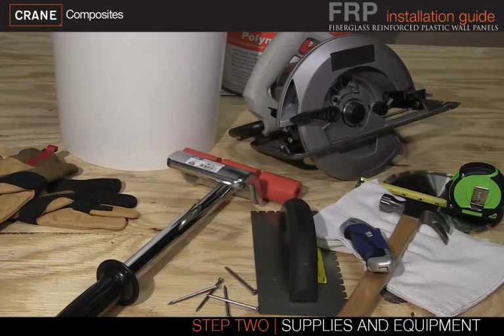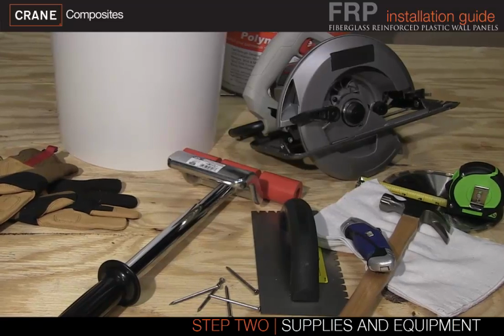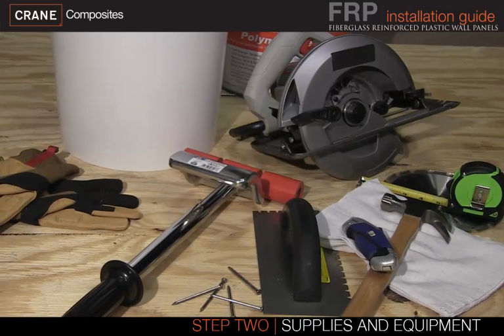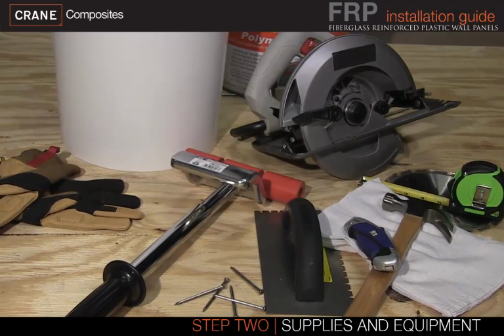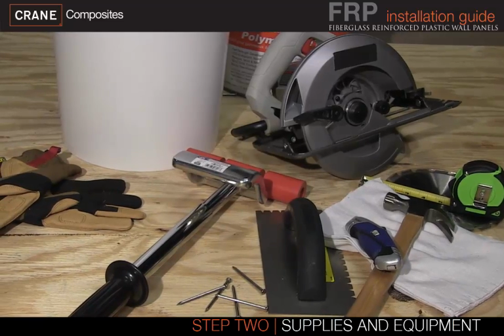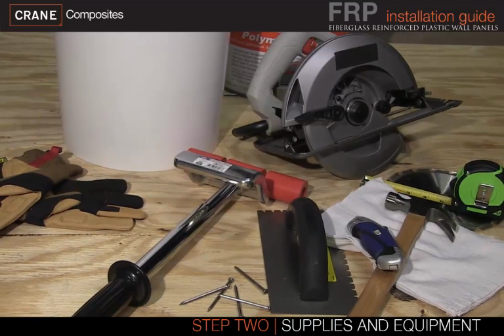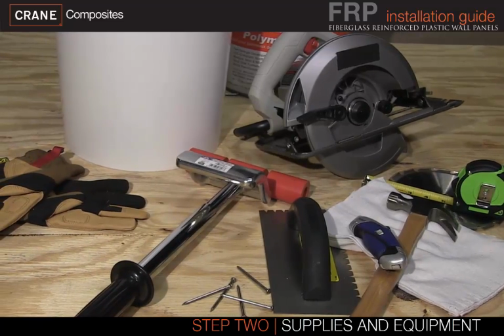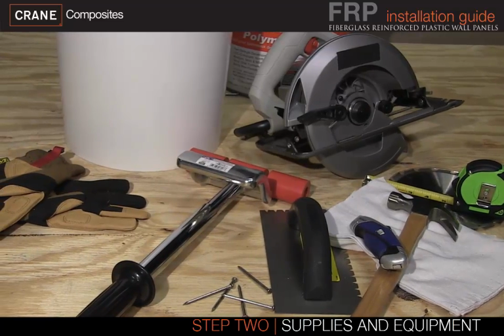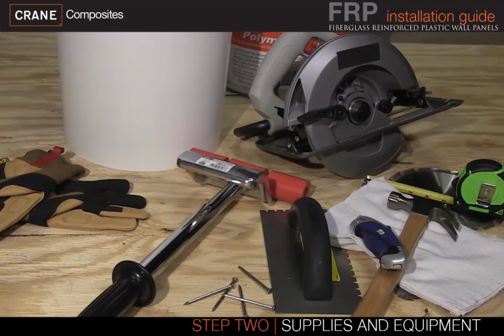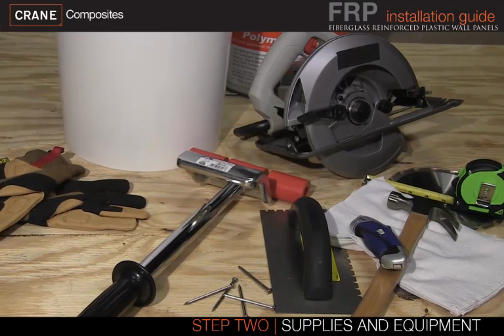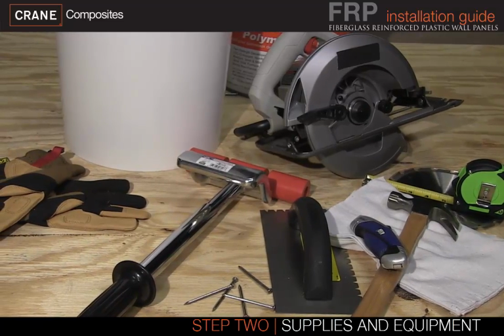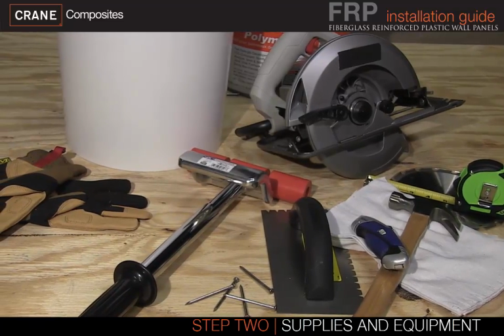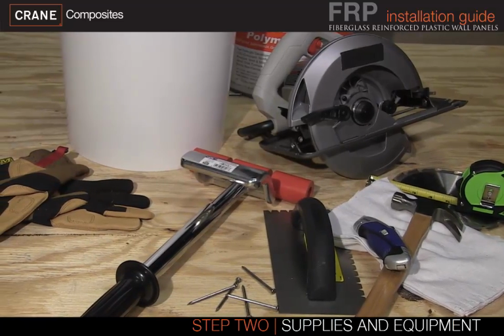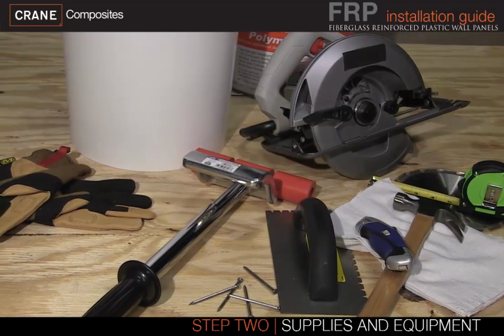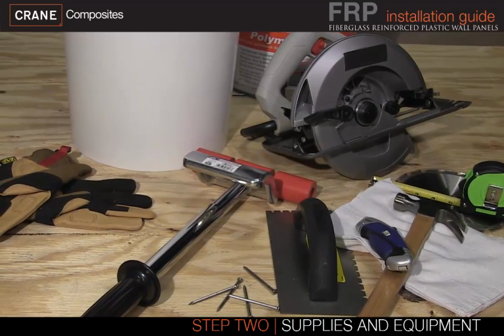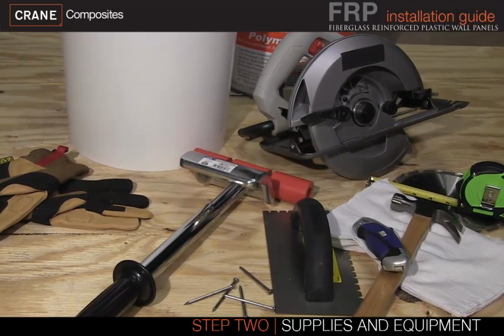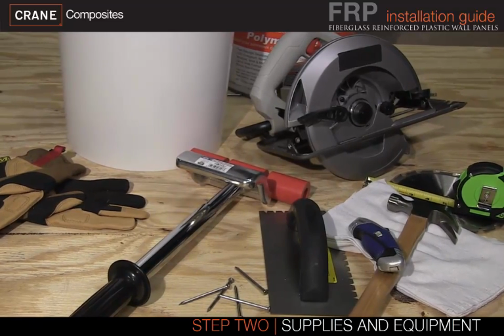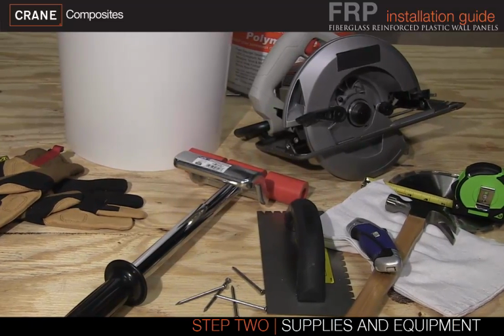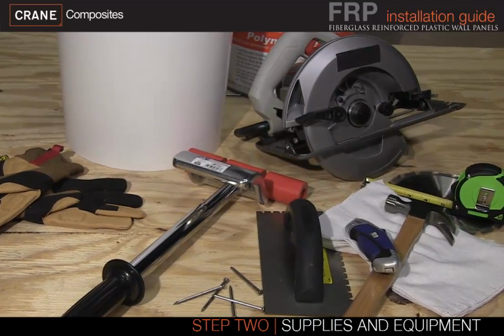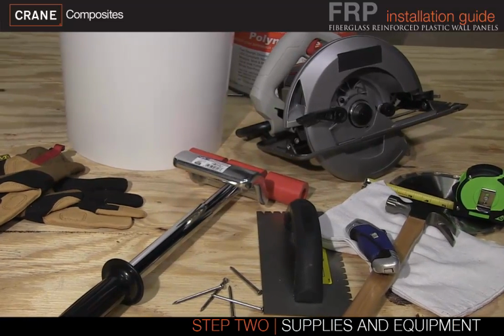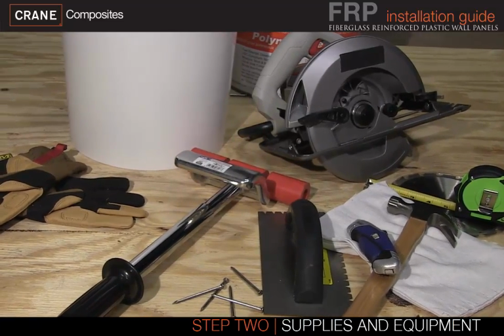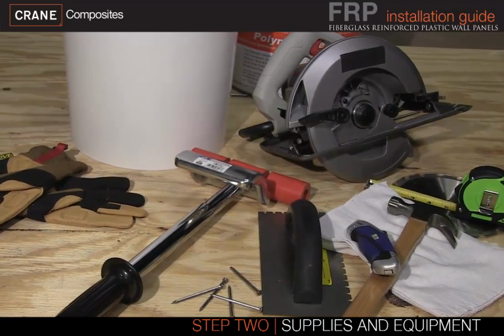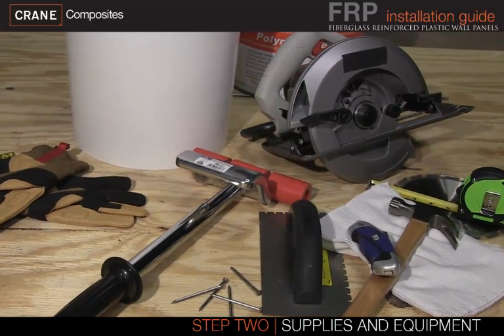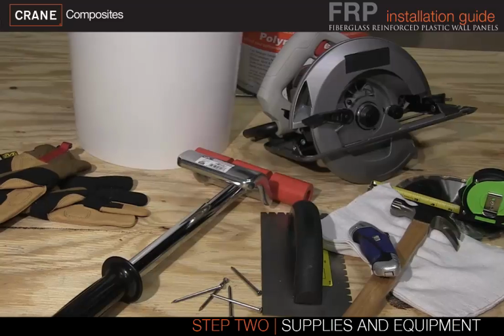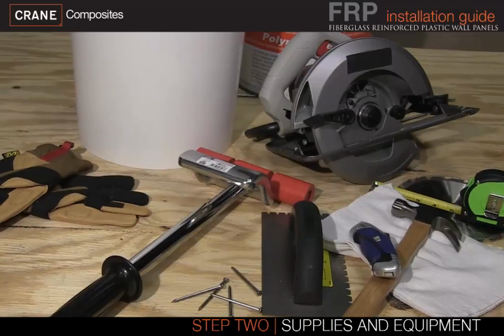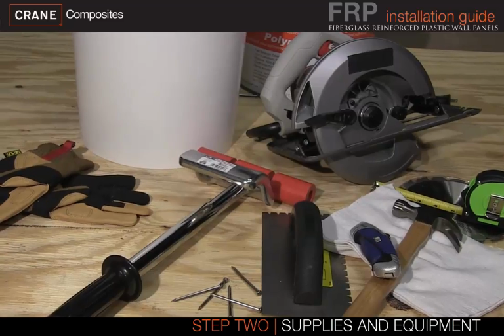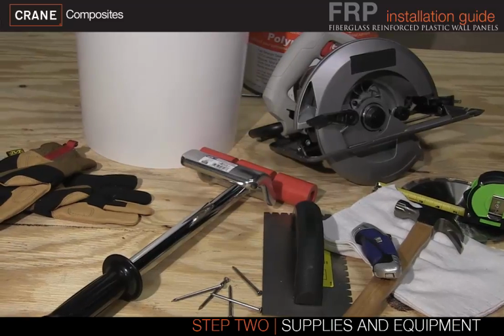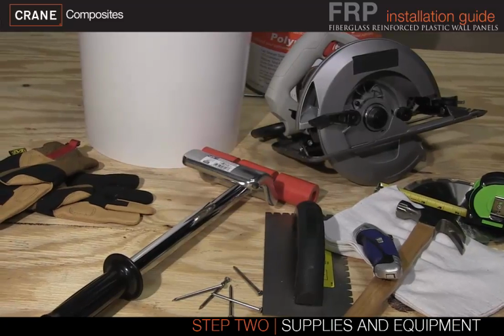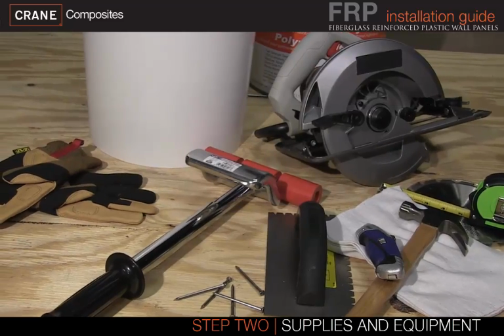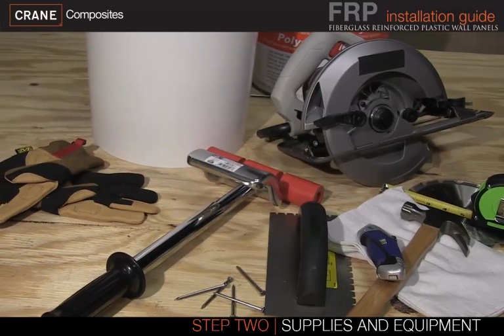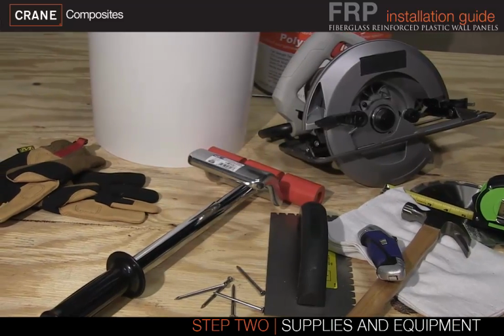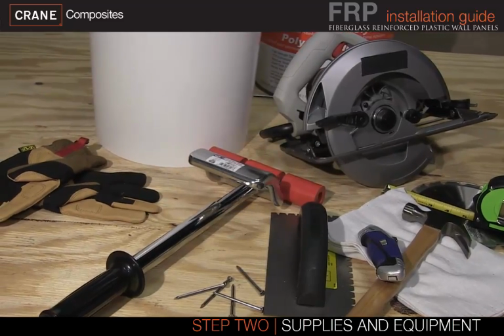You will need additional supplies and equipment including a circular saw, drill, and cleaning supplies.